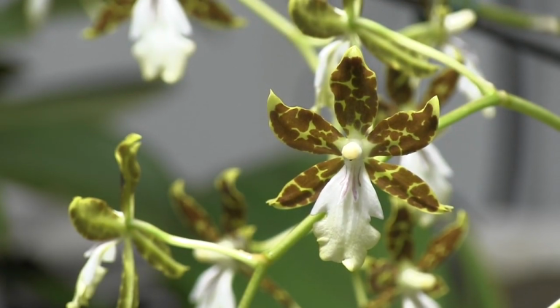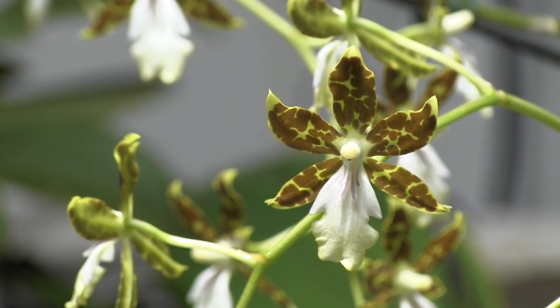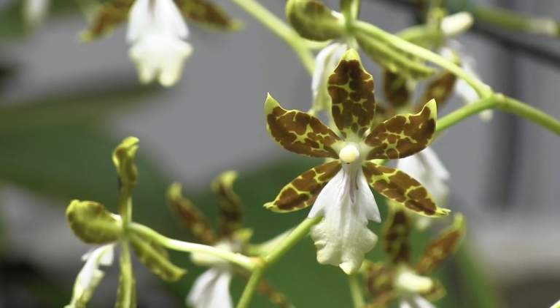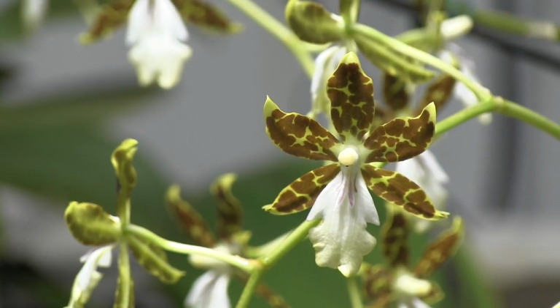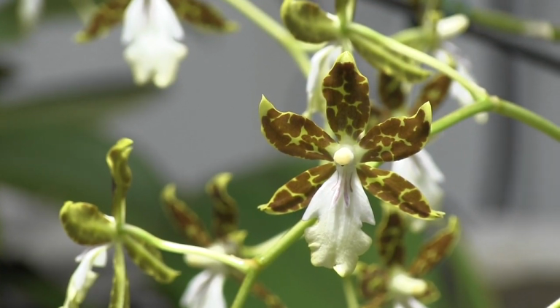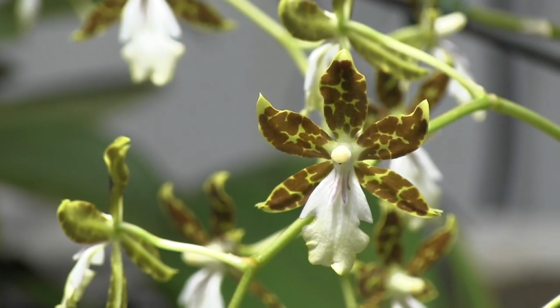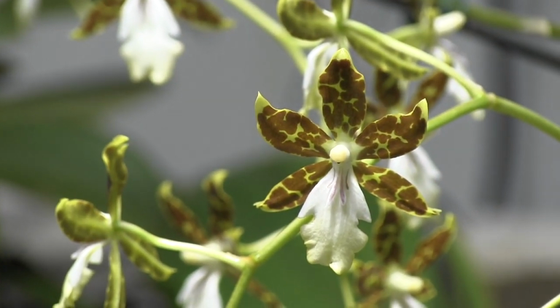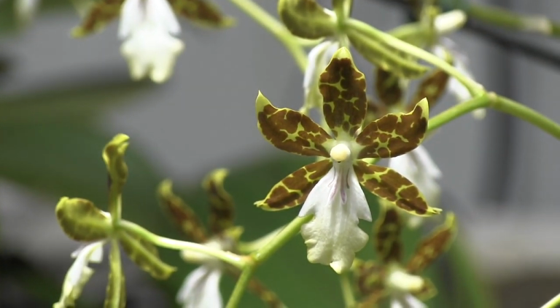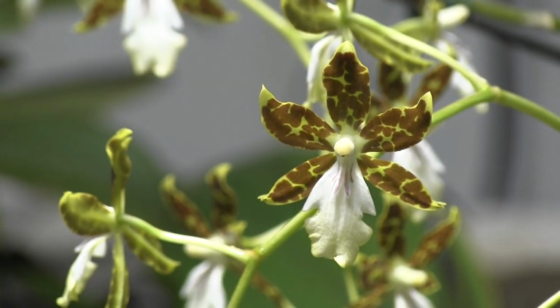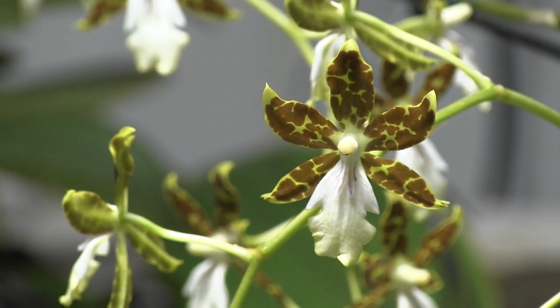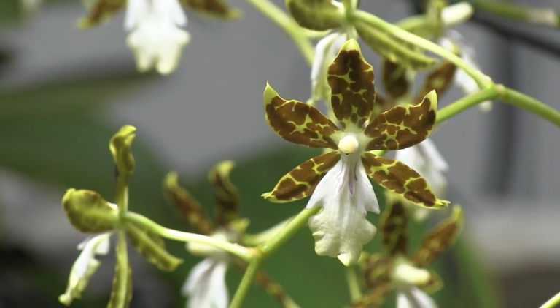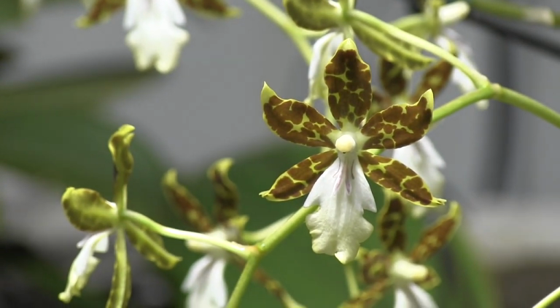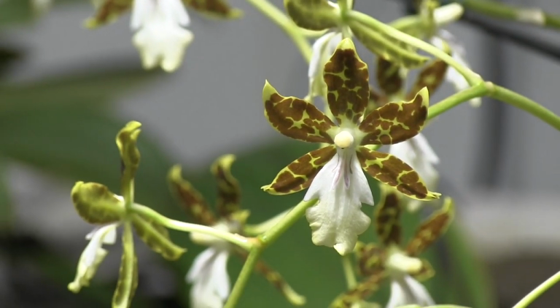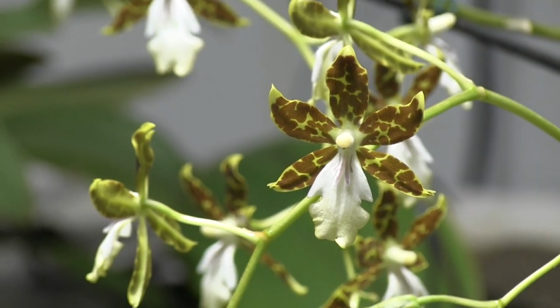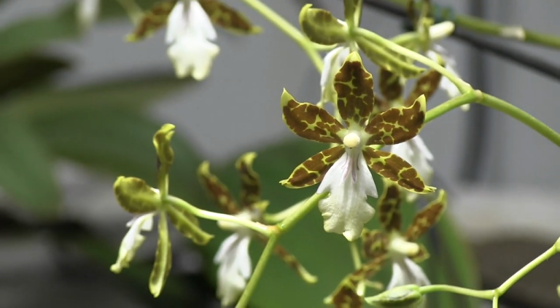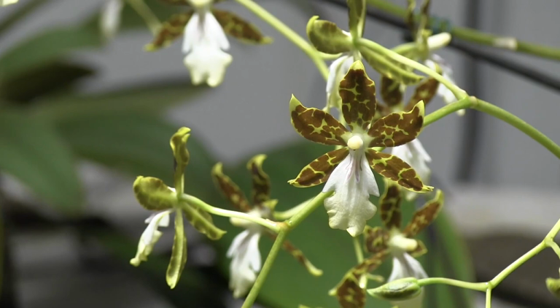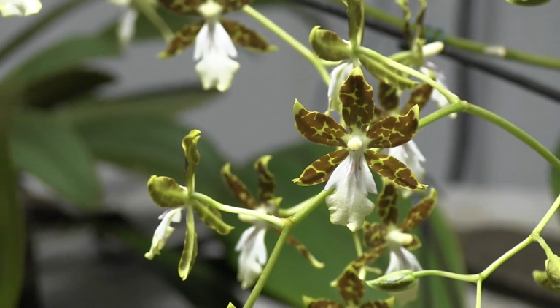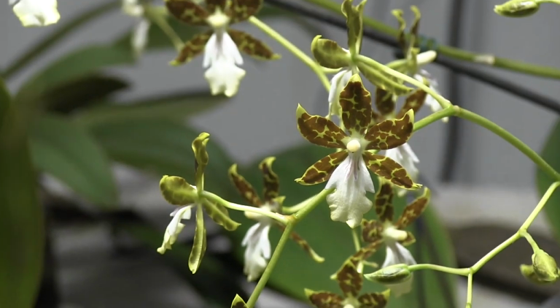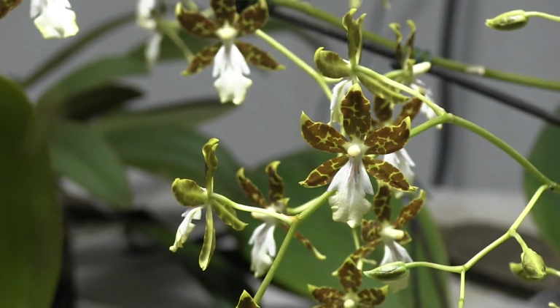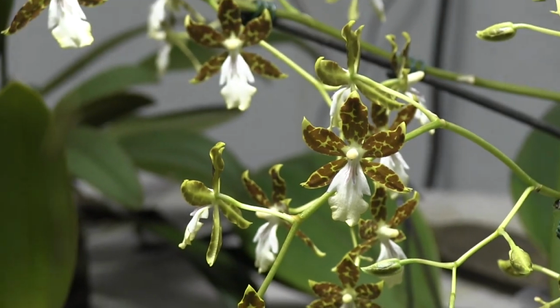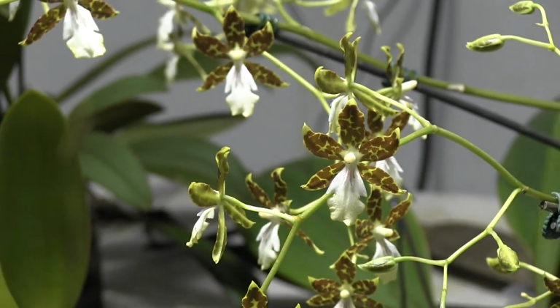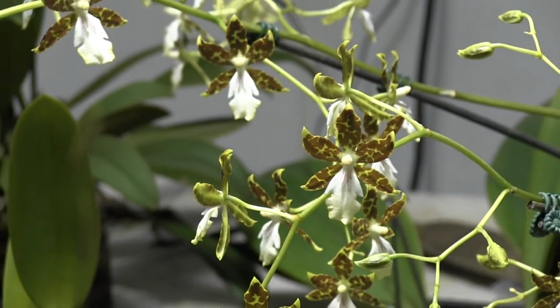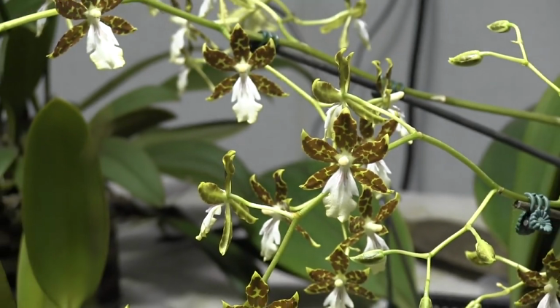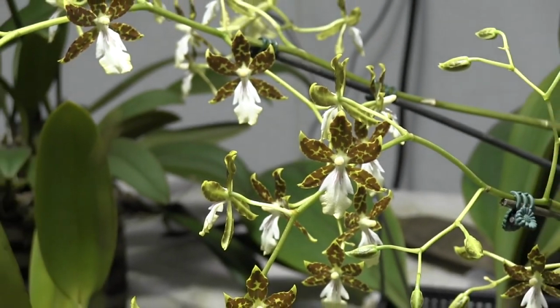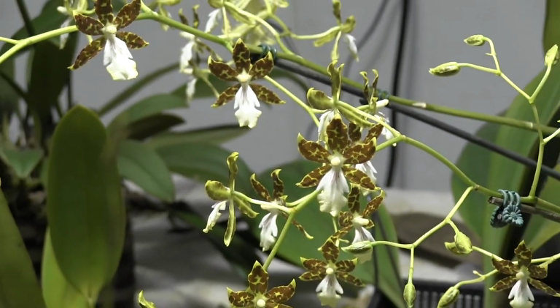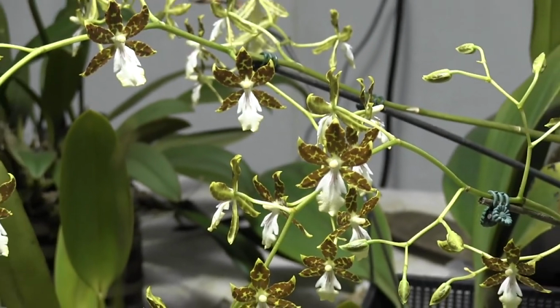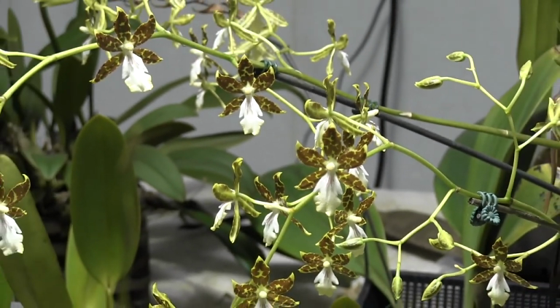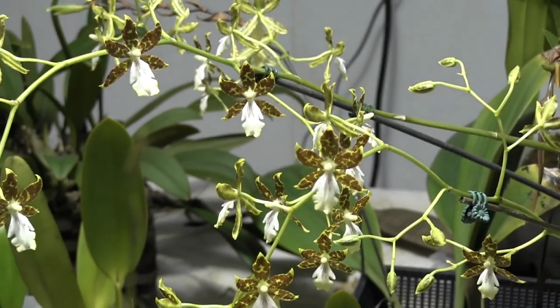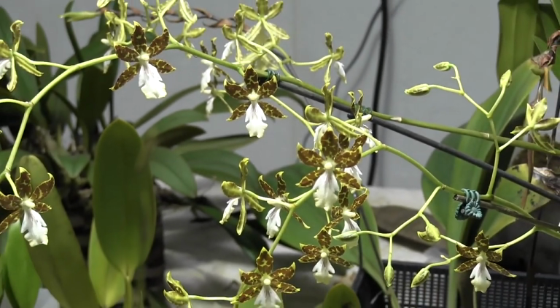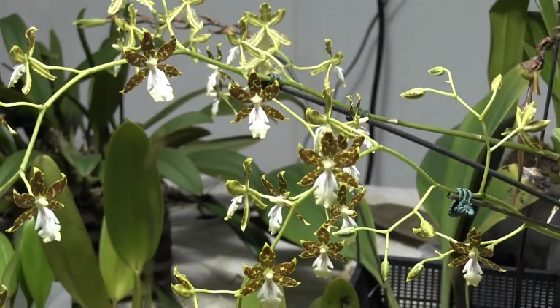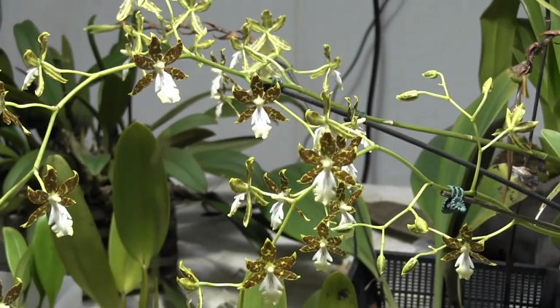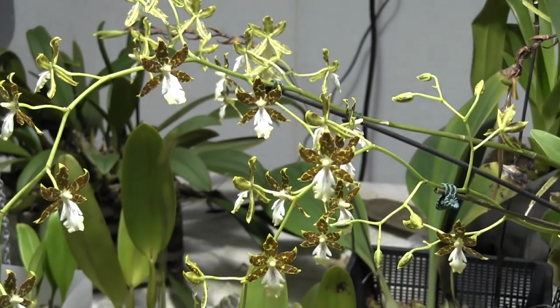Hi everybody, it's William Green. Welcome to My Green Pets.